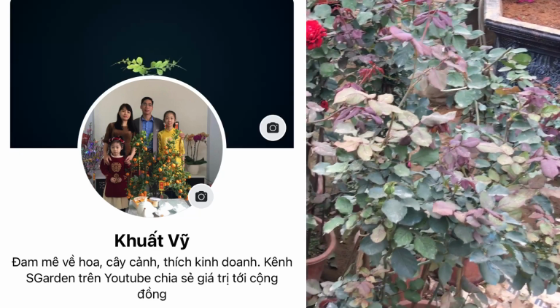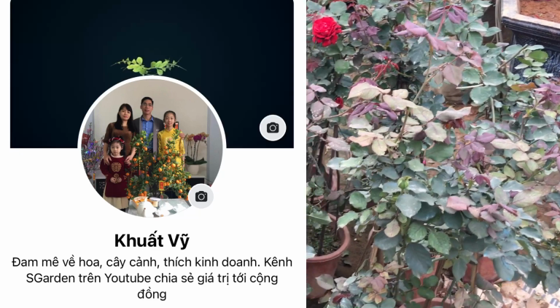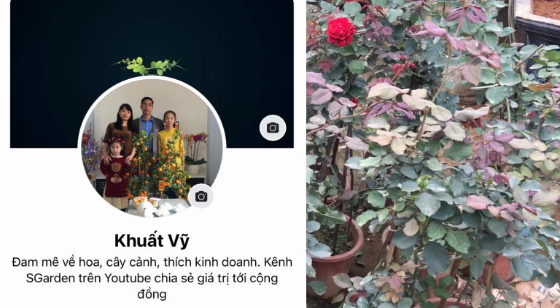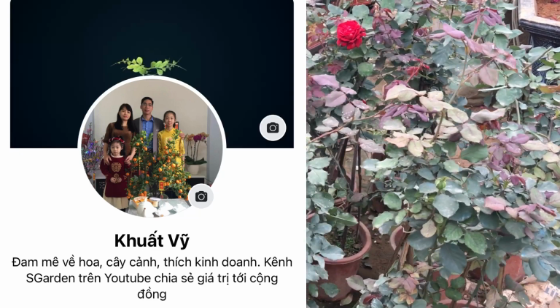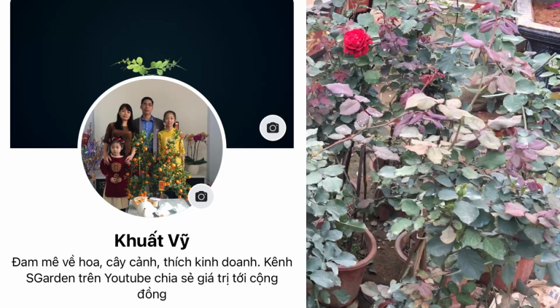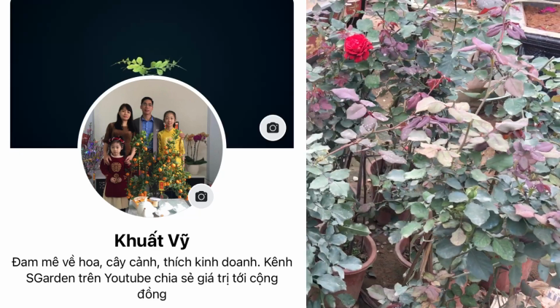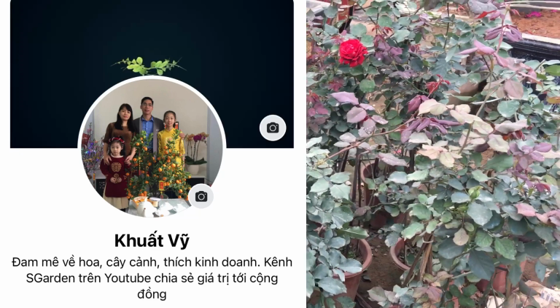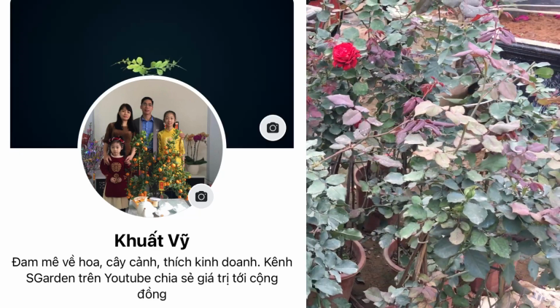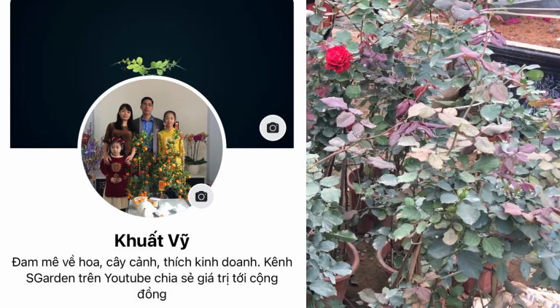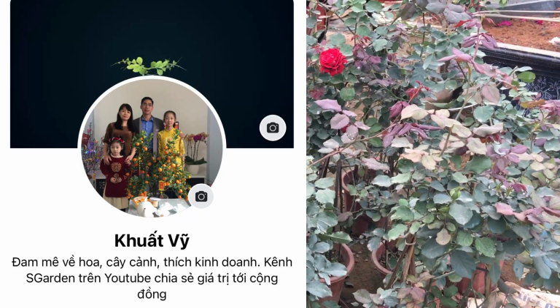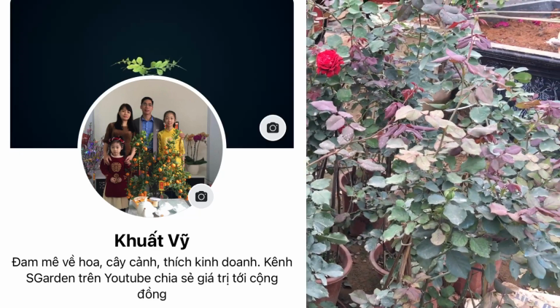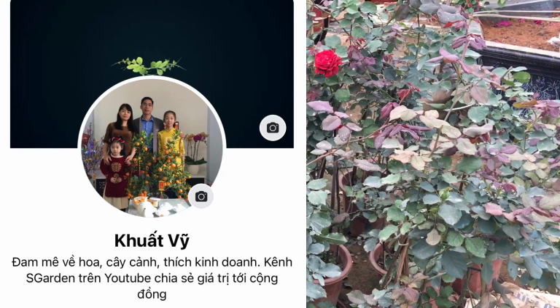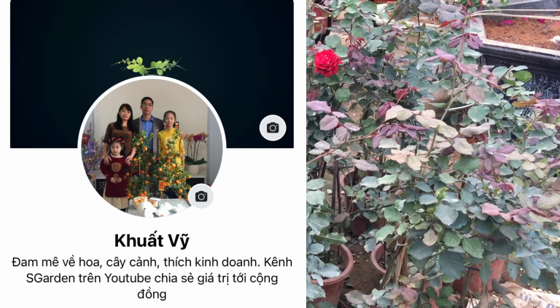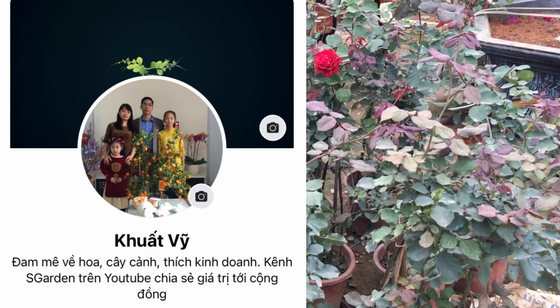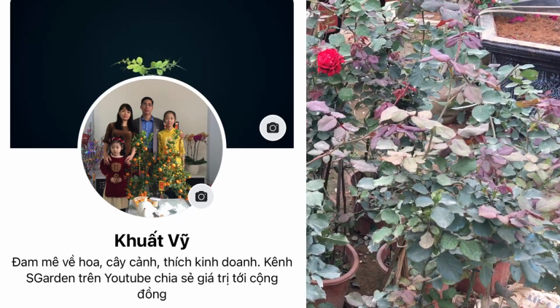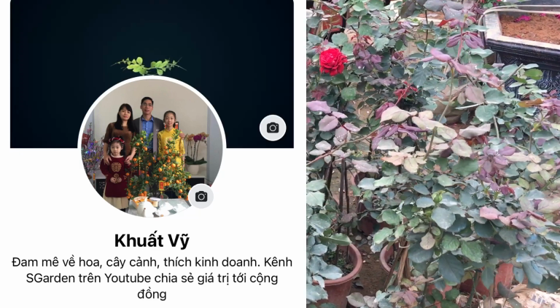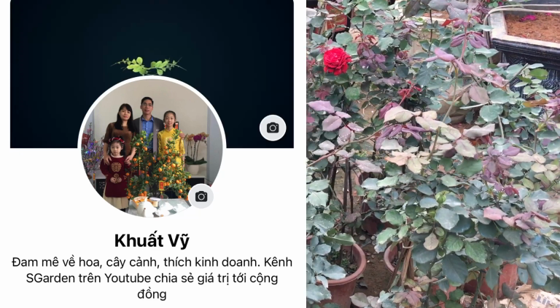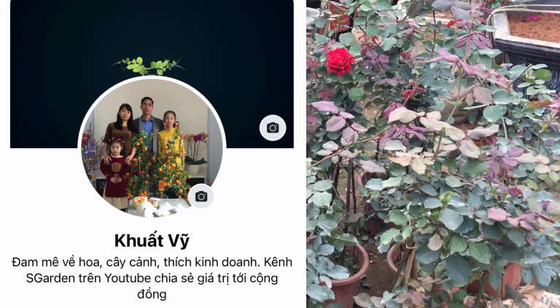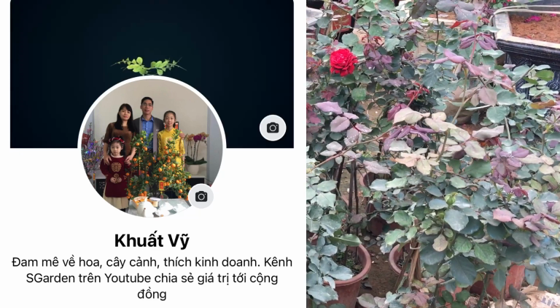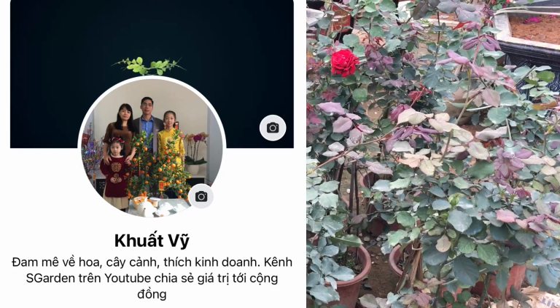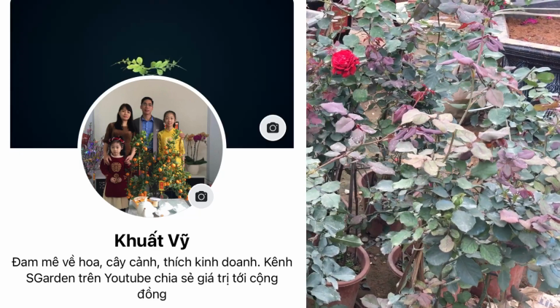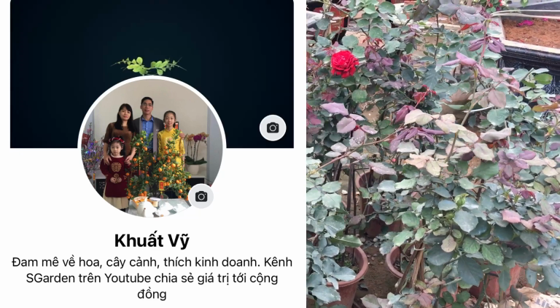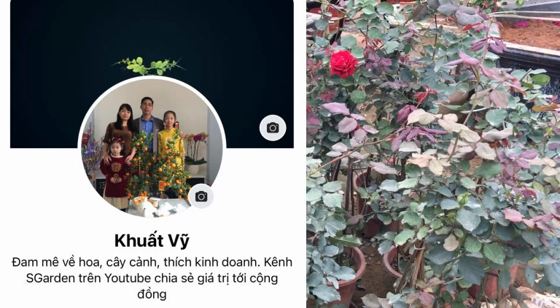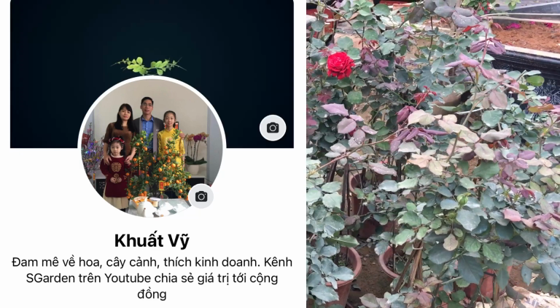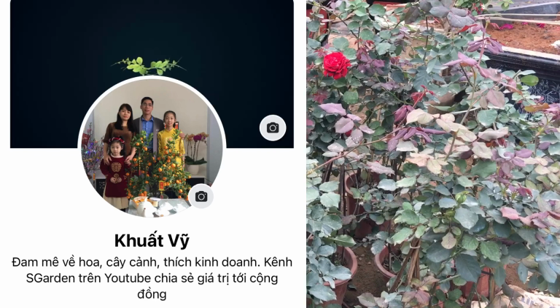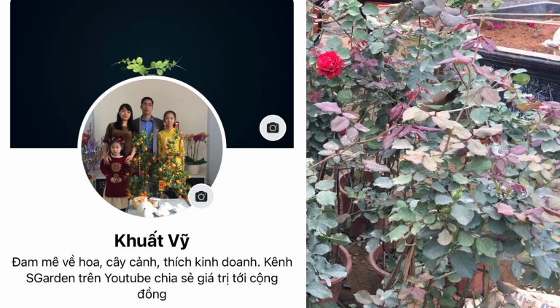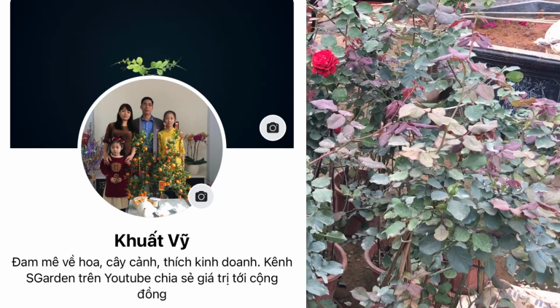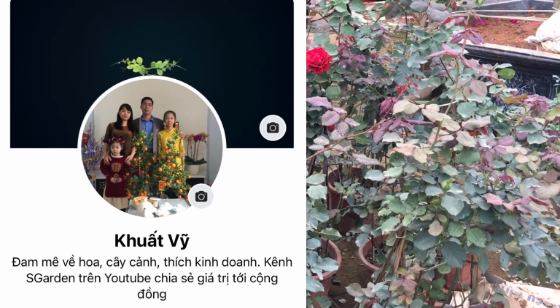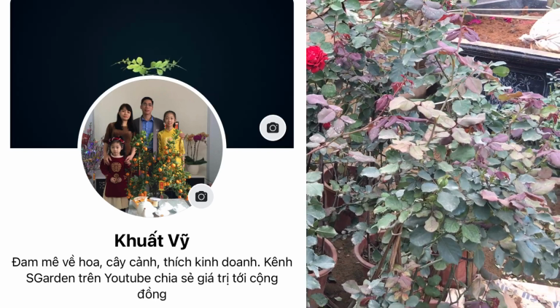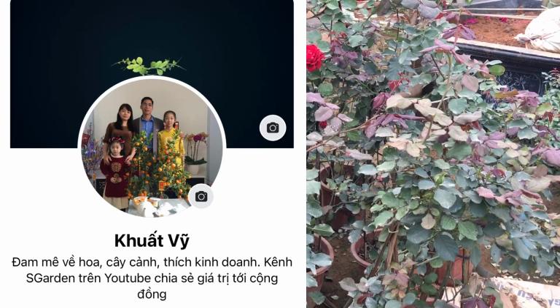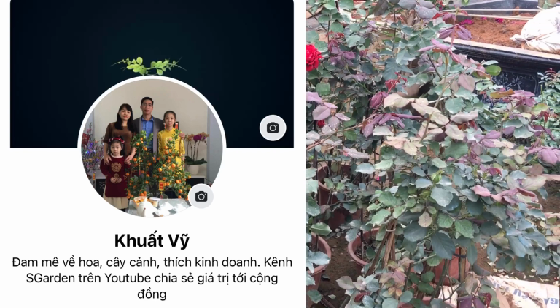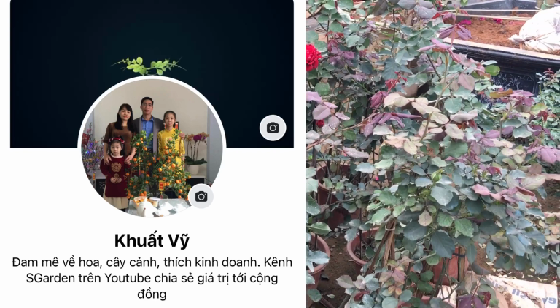Xin chào và hẹn gặp lại quý vị và các bạn ở trong những video tiếp theo. Tạm biệt!